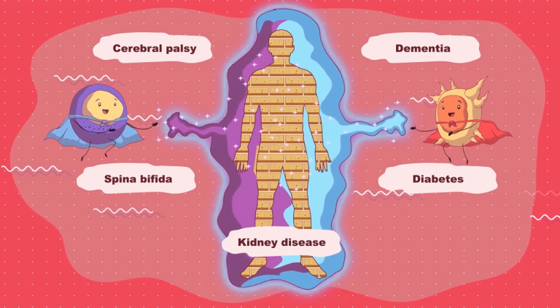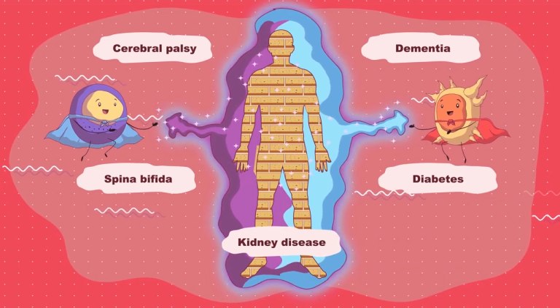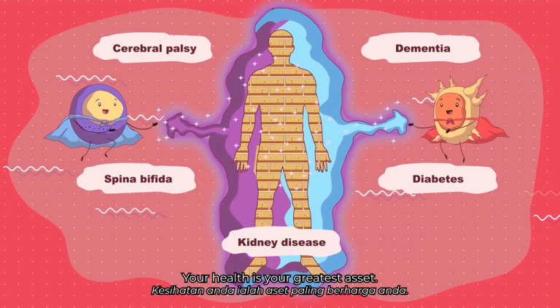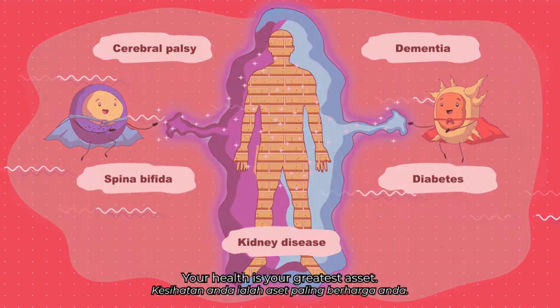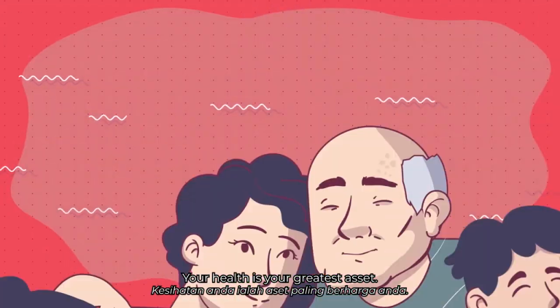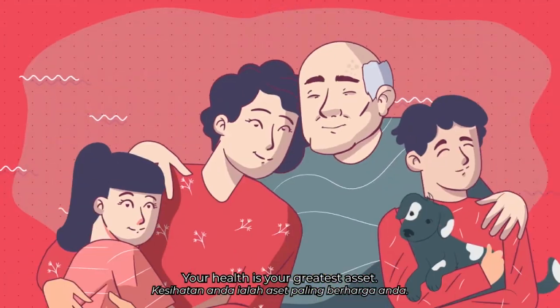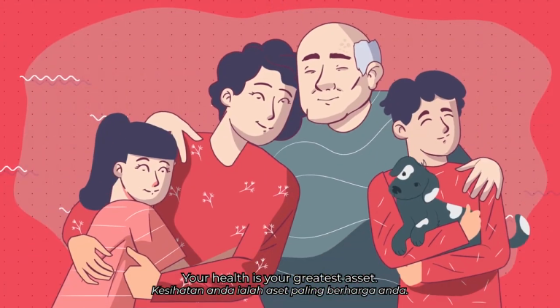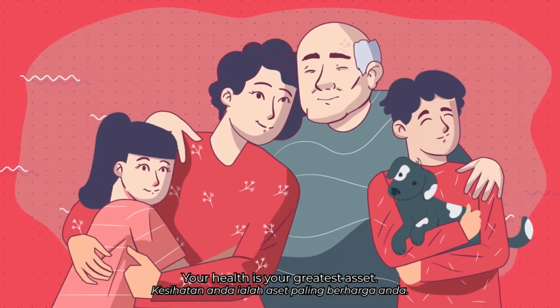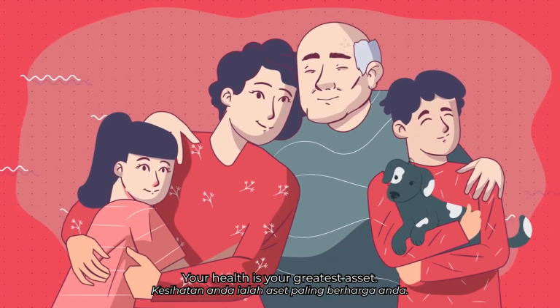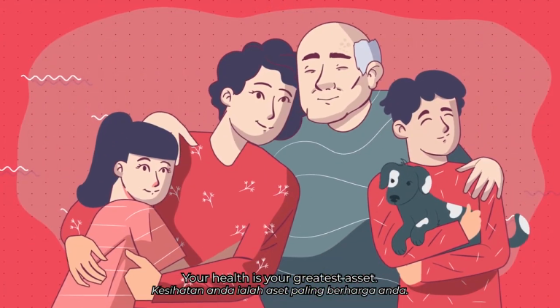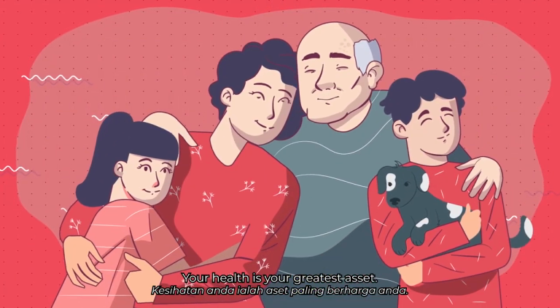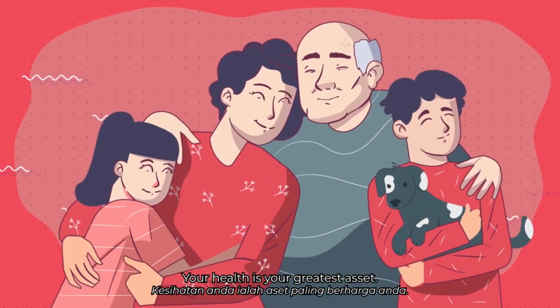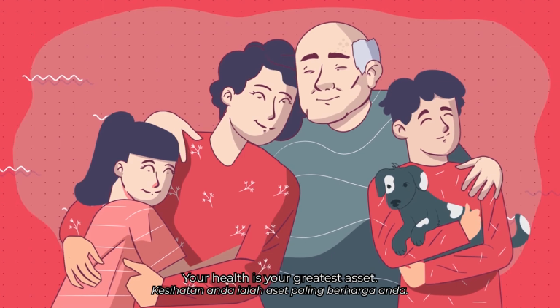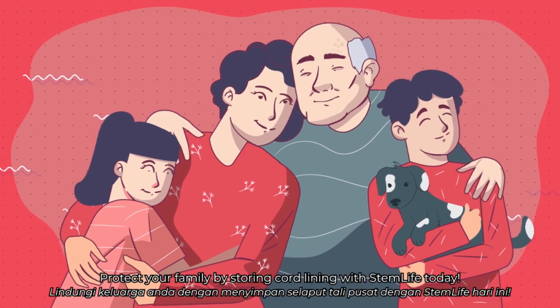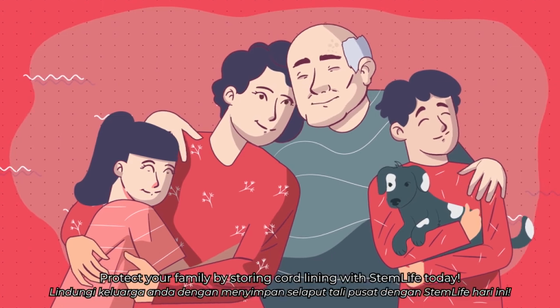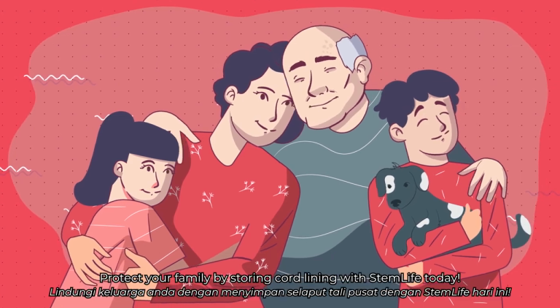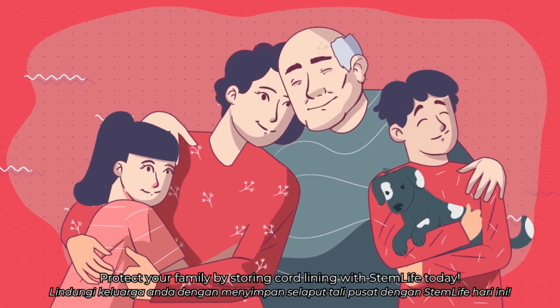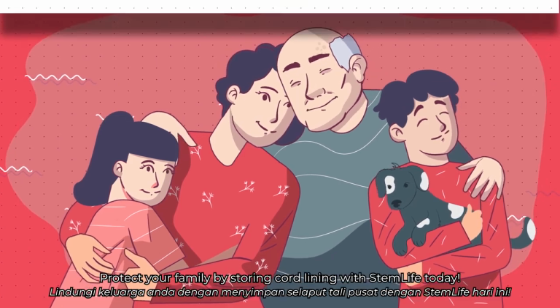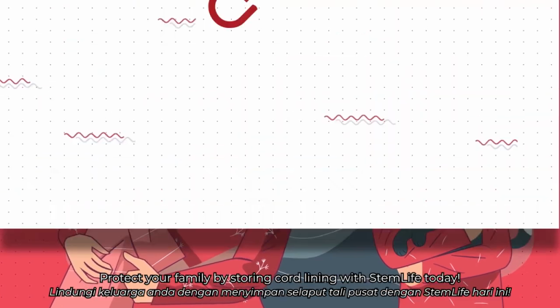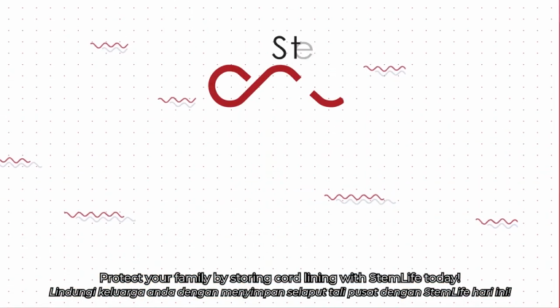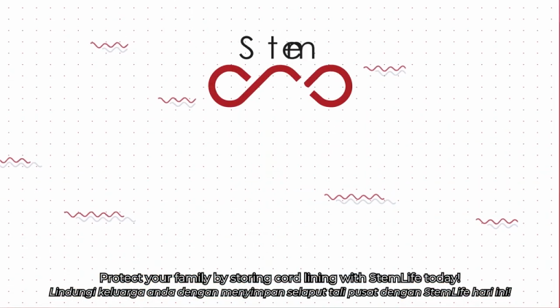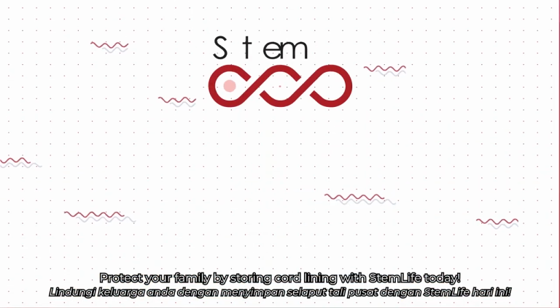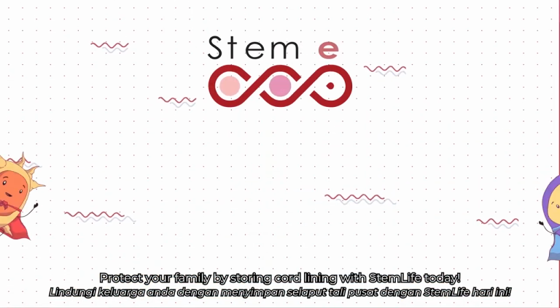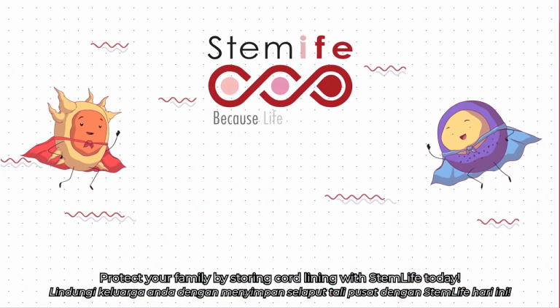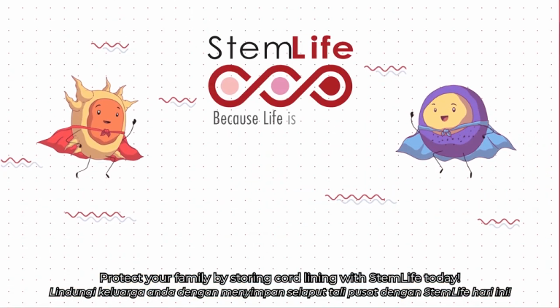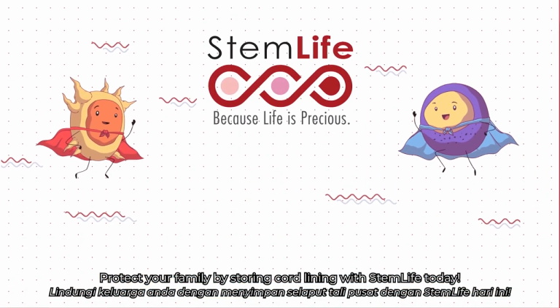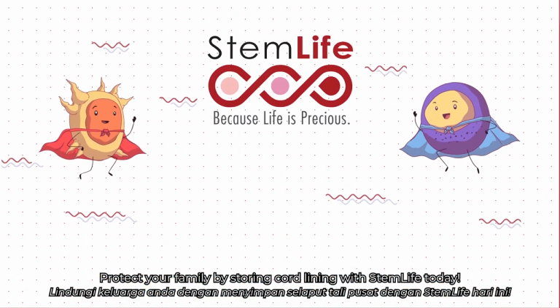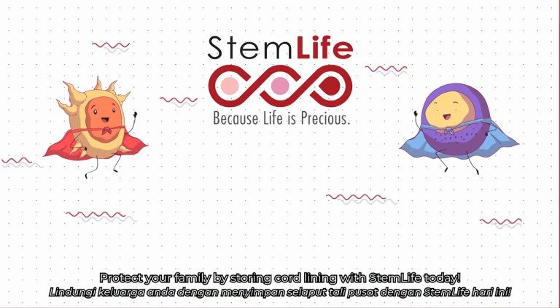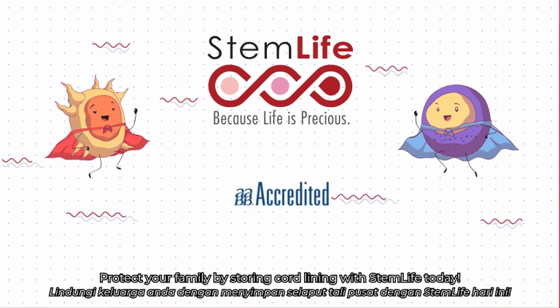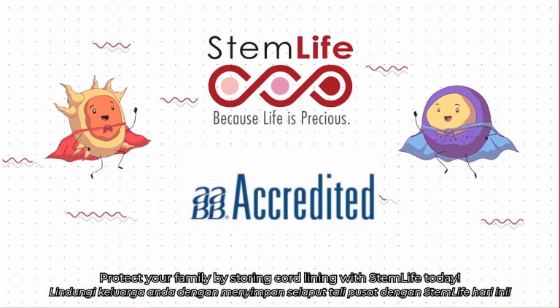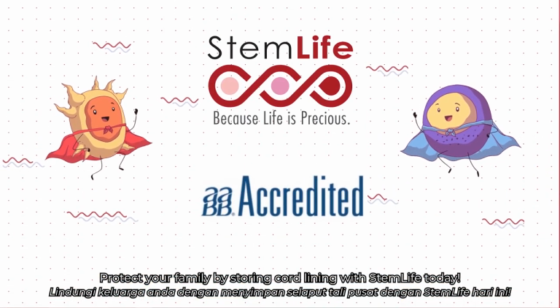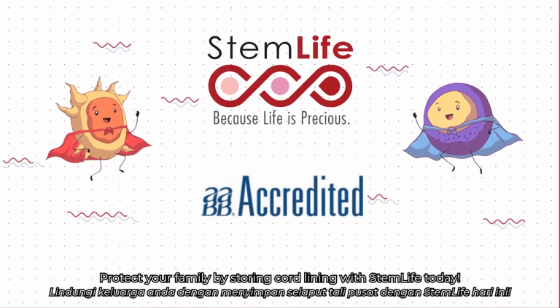Your health is your greatest asset. Protect your family by storing cord lining with StemLife today.